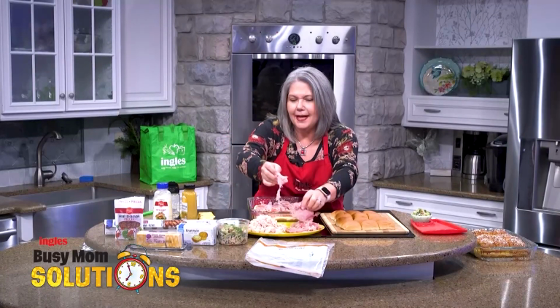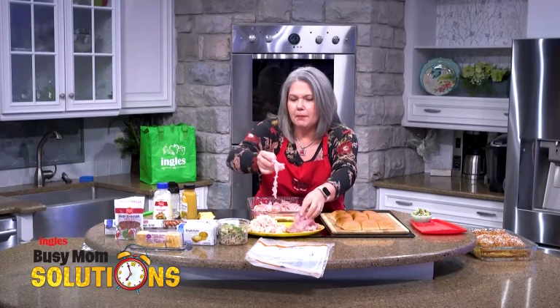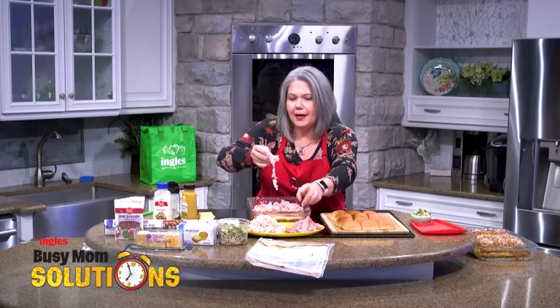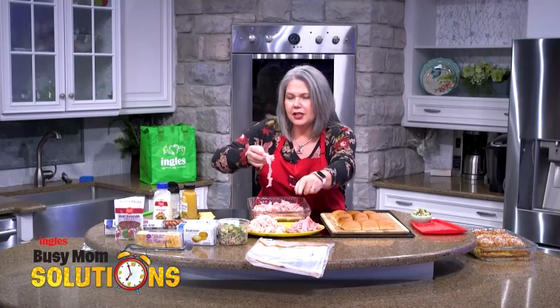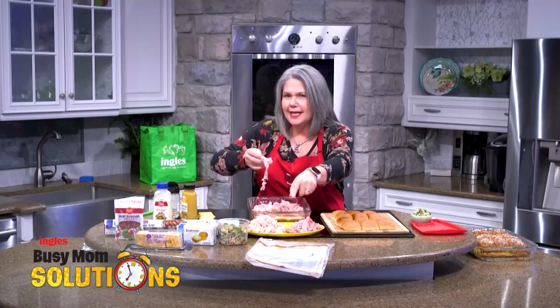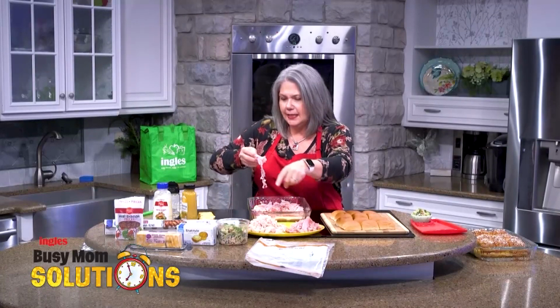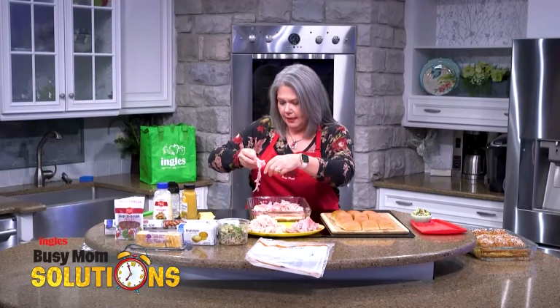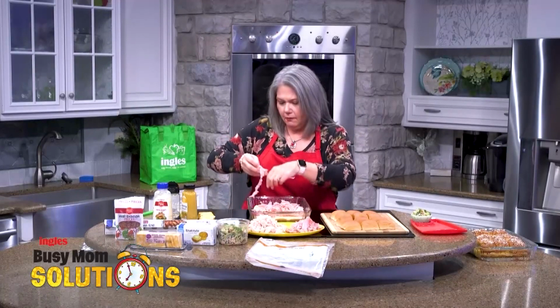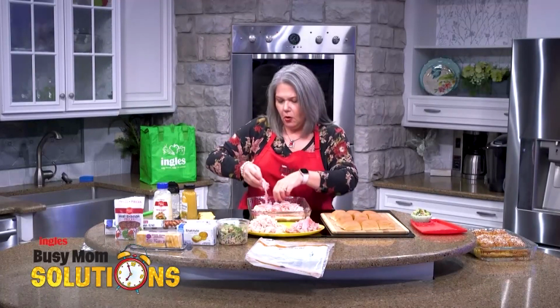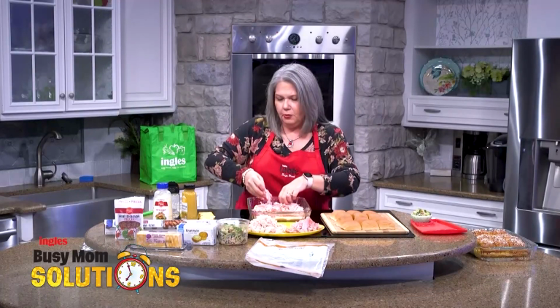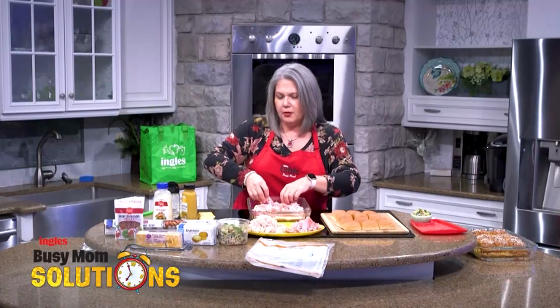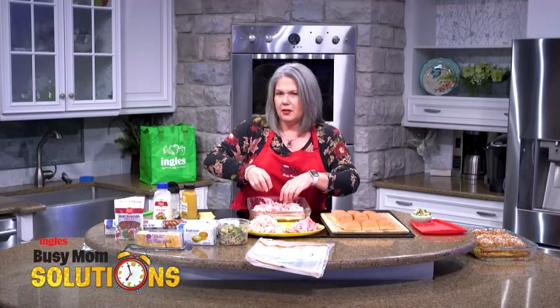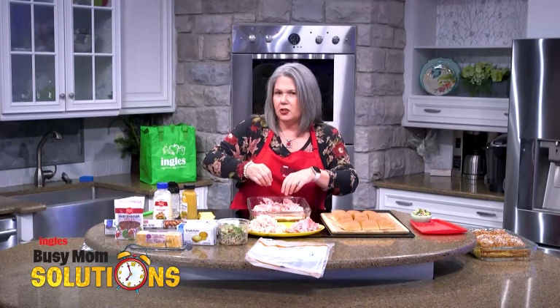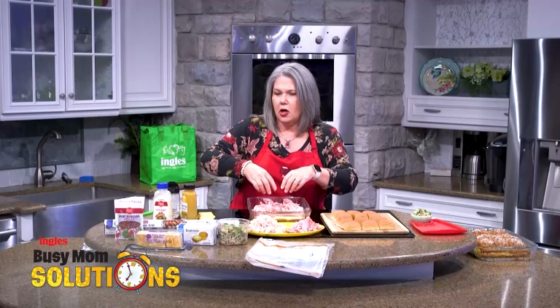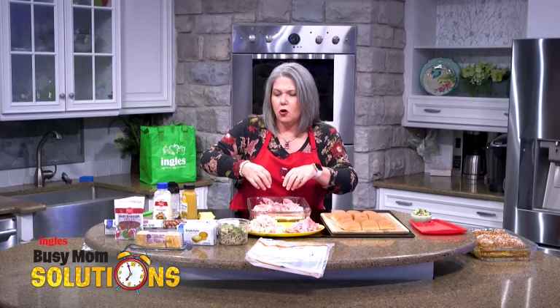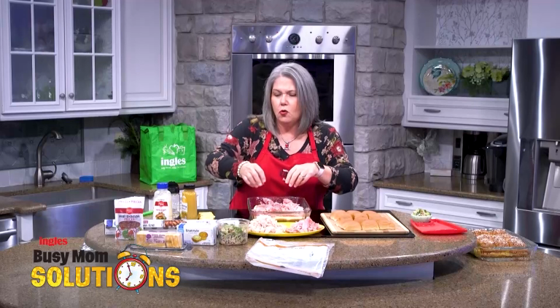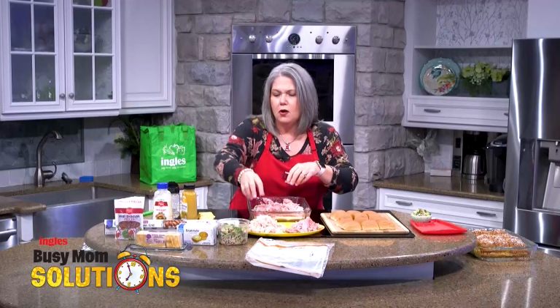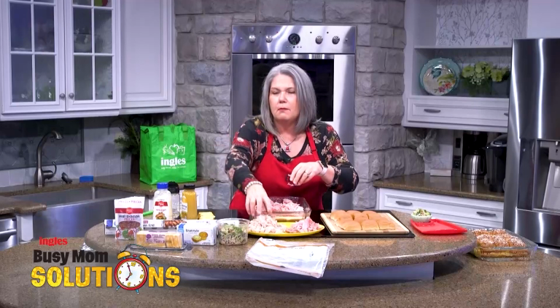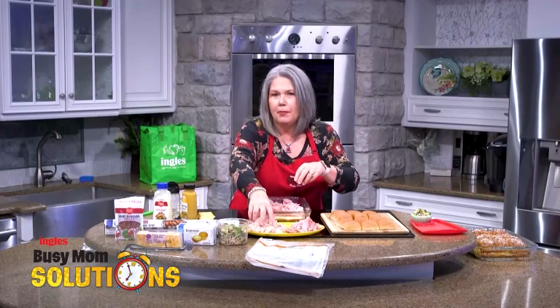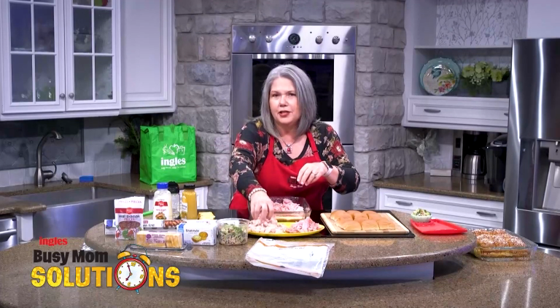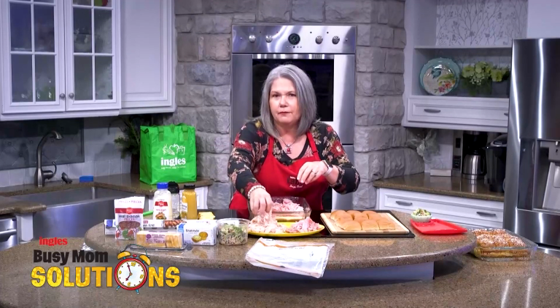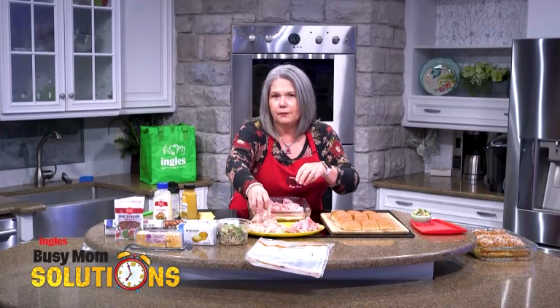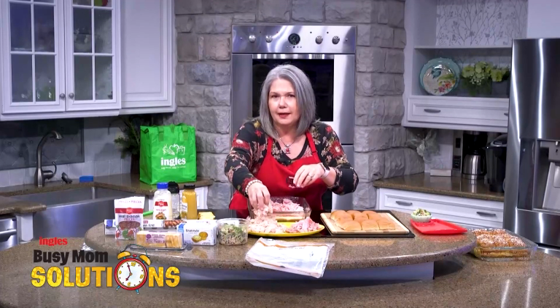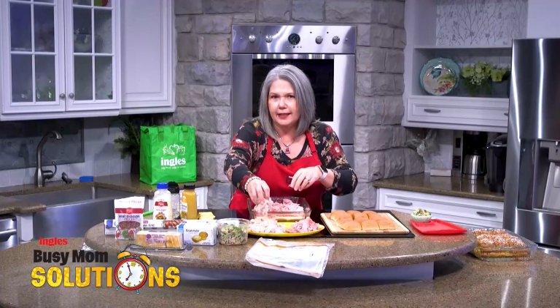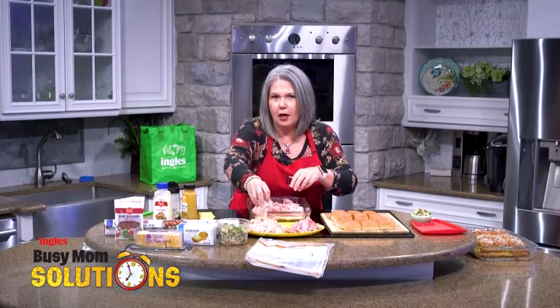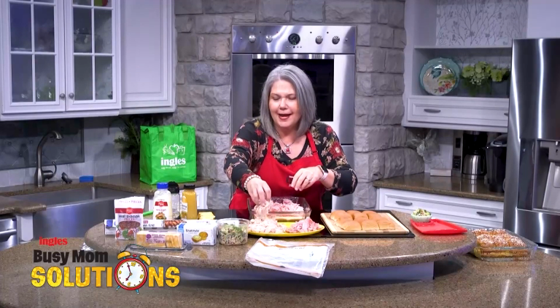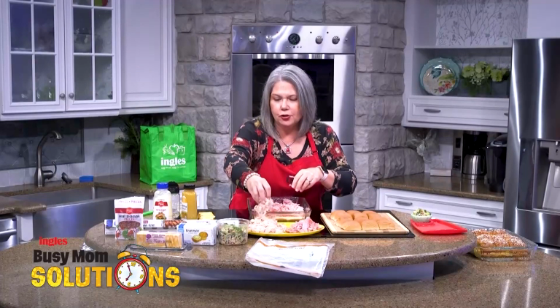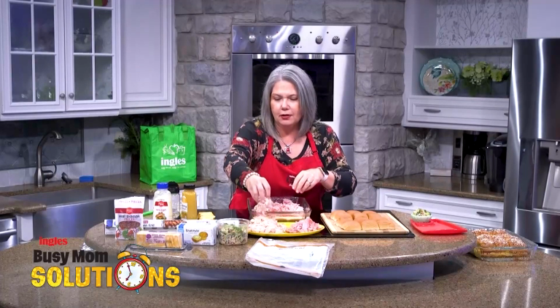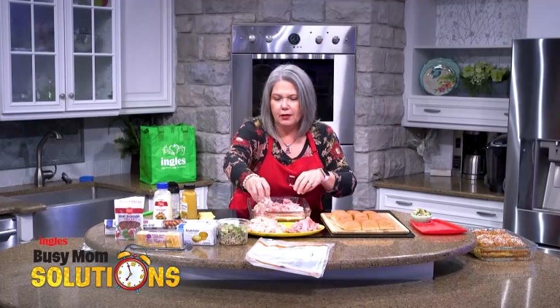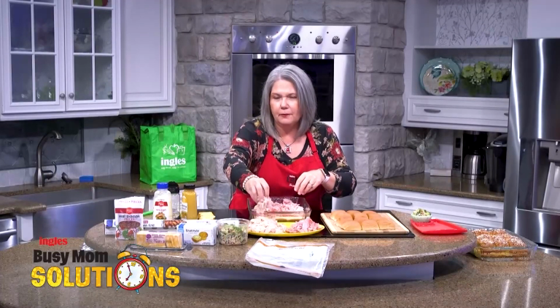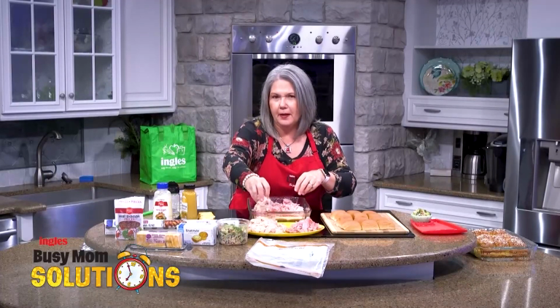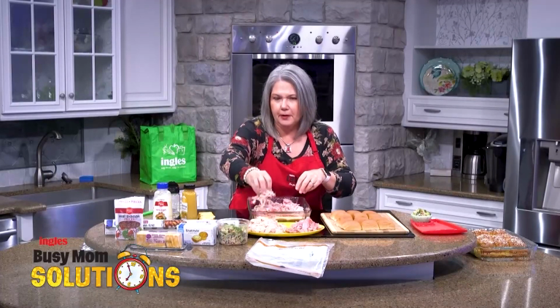Speaking of budget, these dinner rolls are so budget friendly. Y'all make sure to look for them.